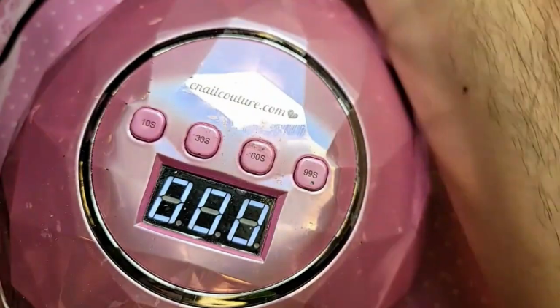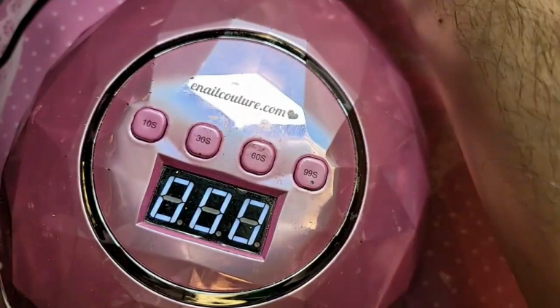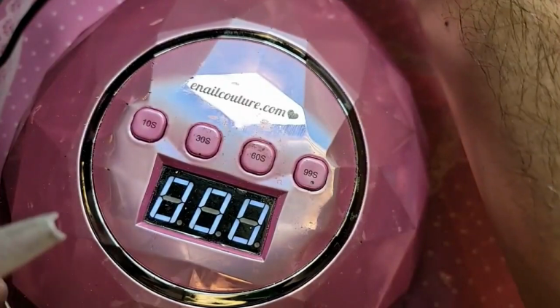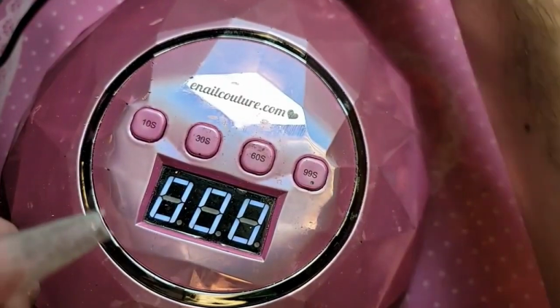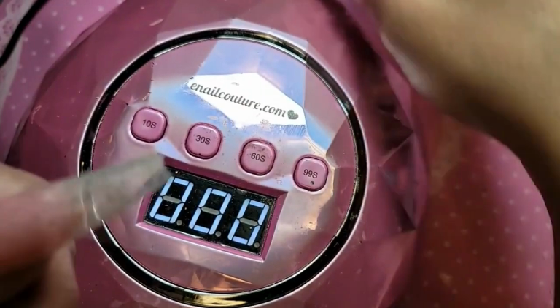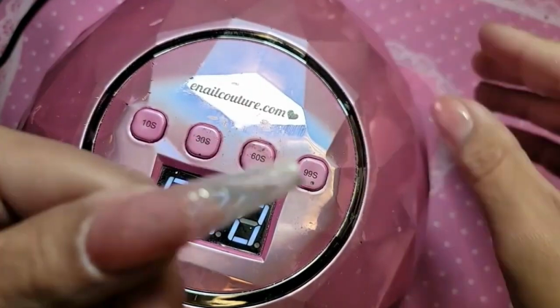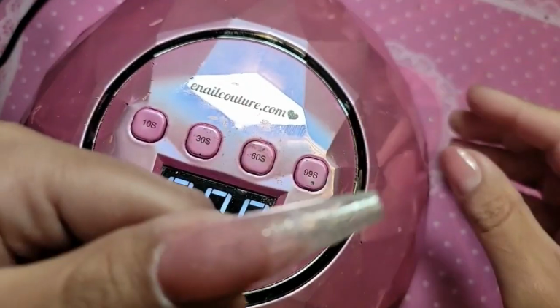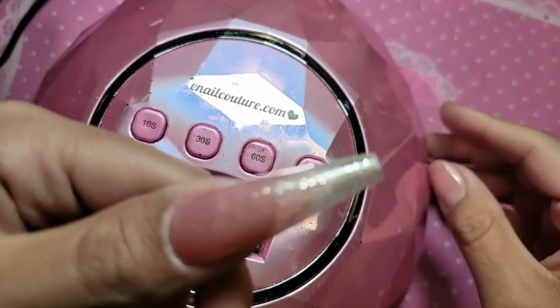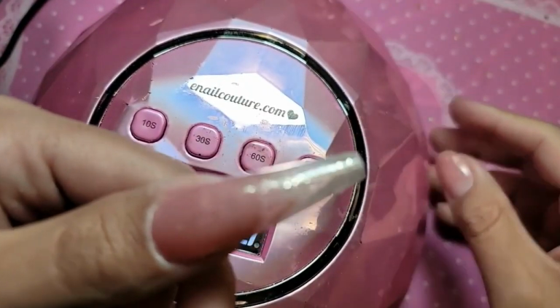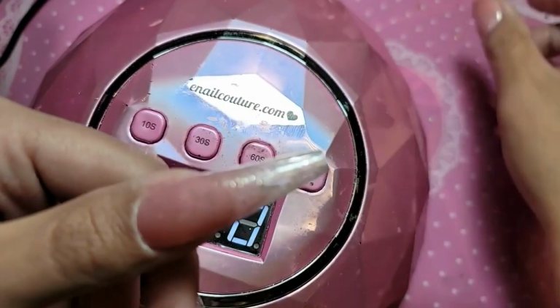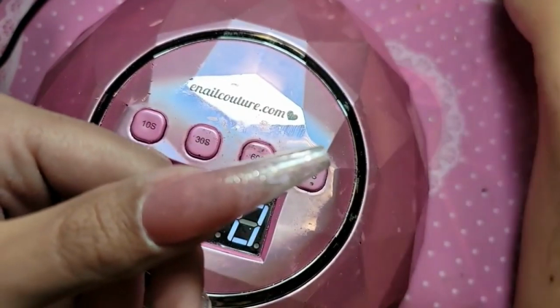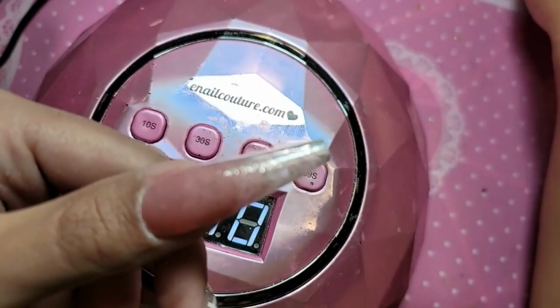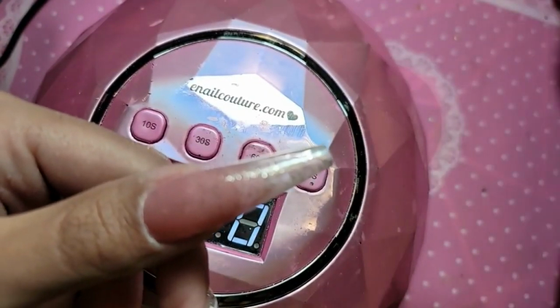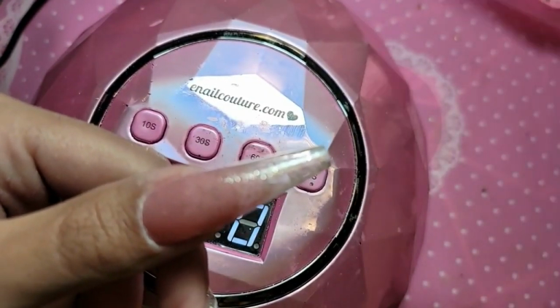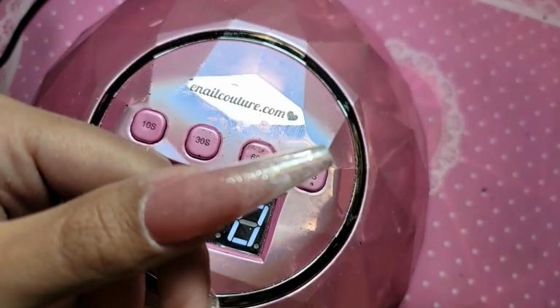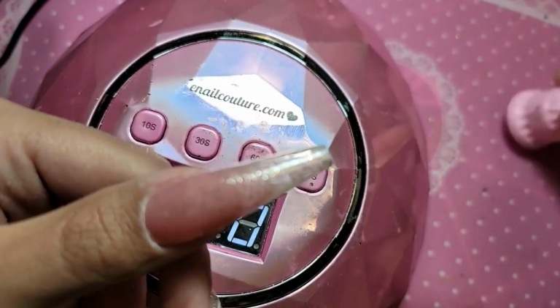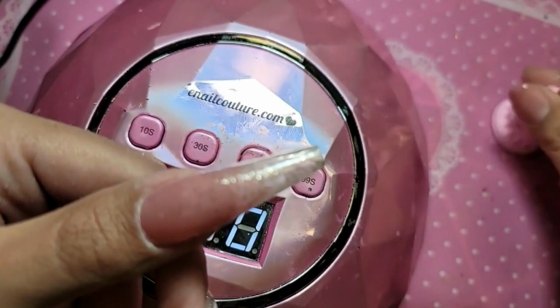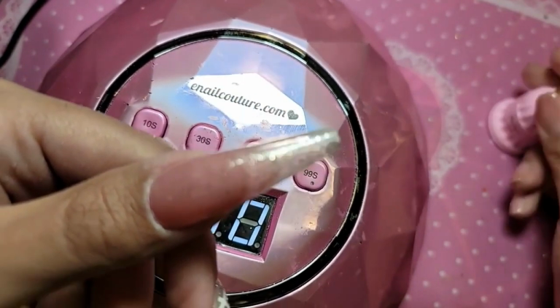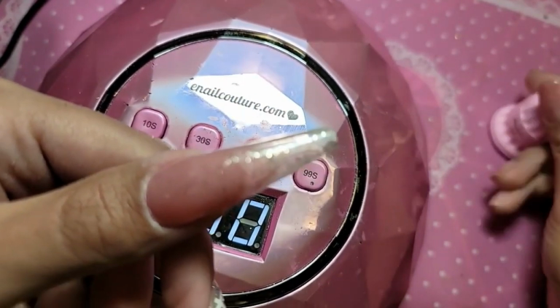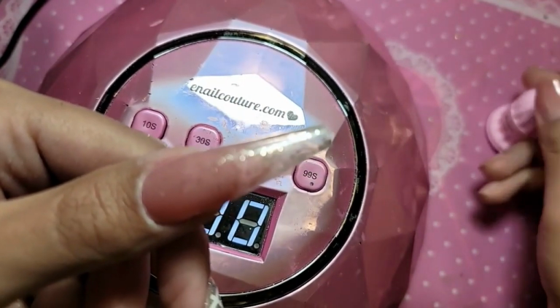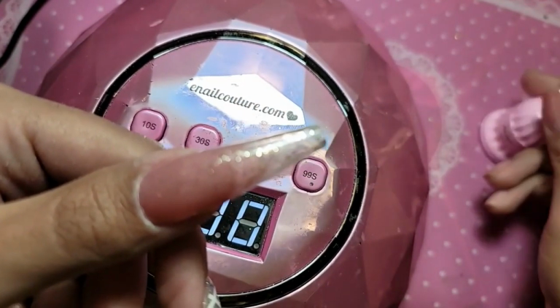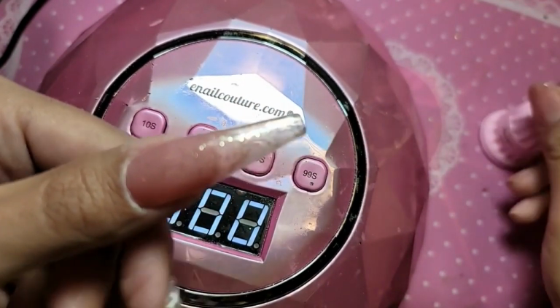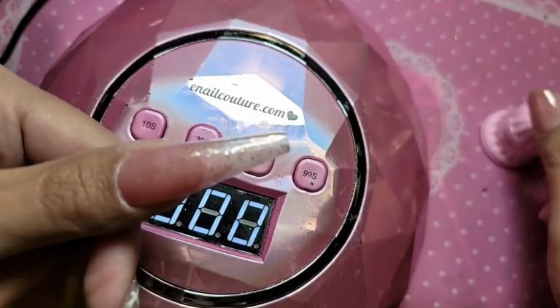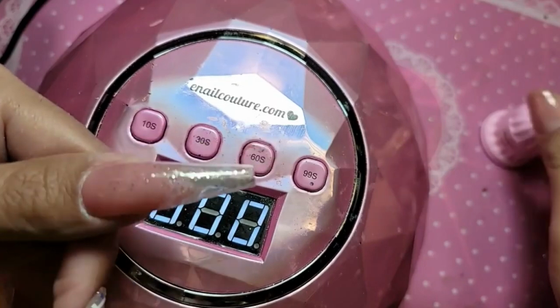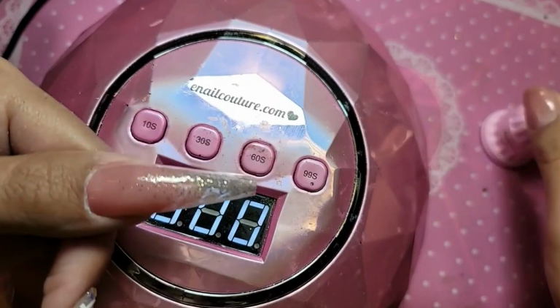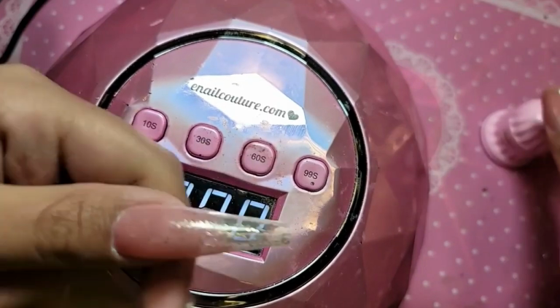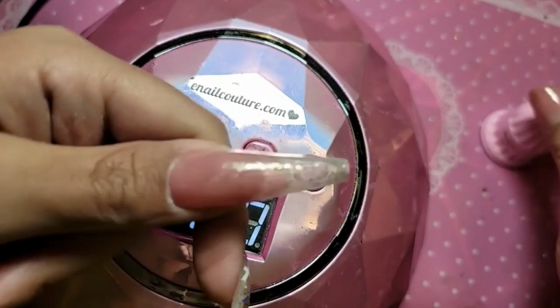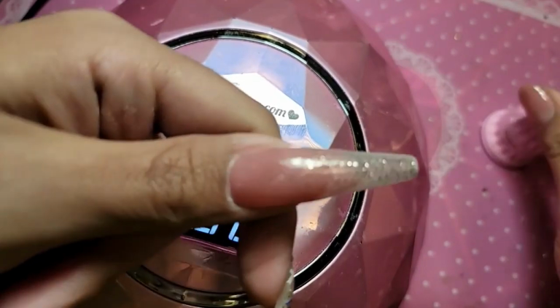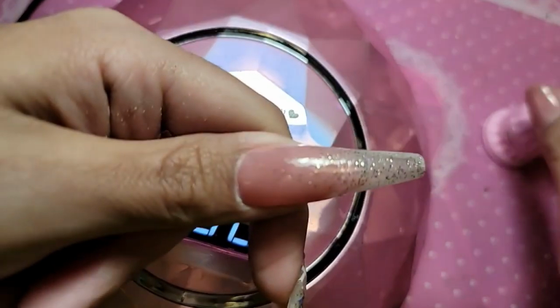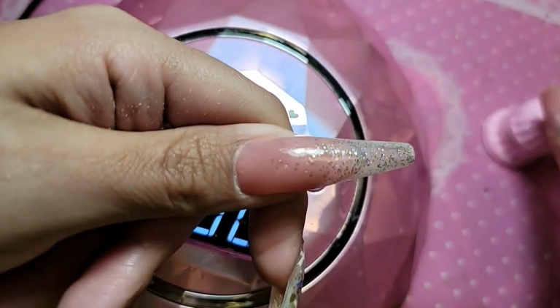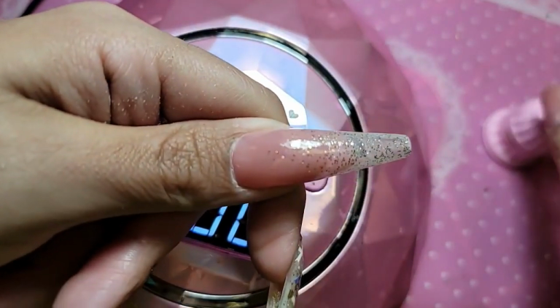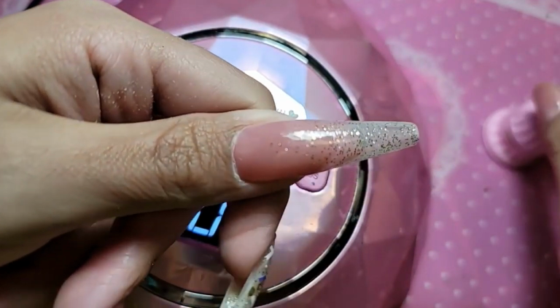So let's do our second layer of BB82, just to give it a little bit more depth.